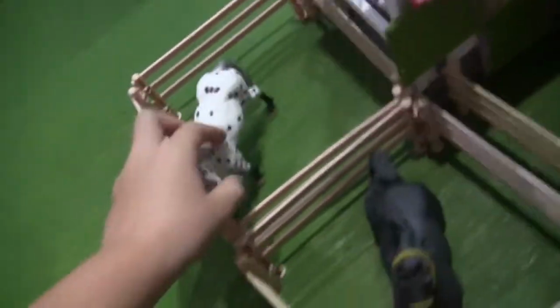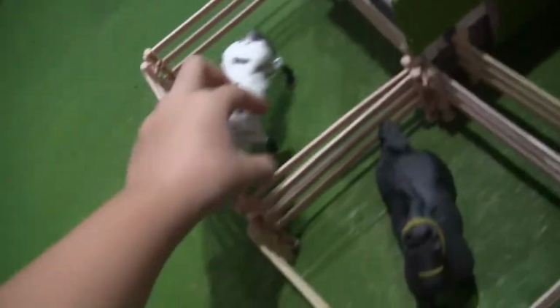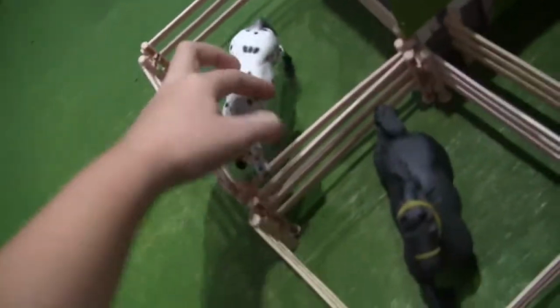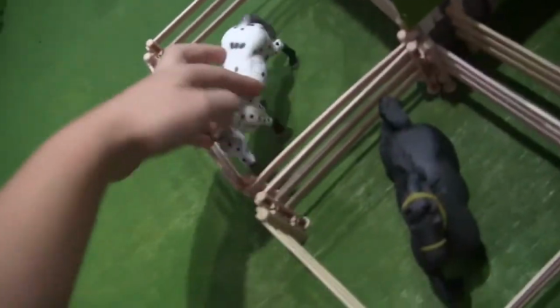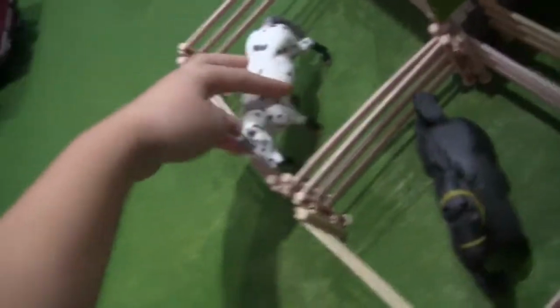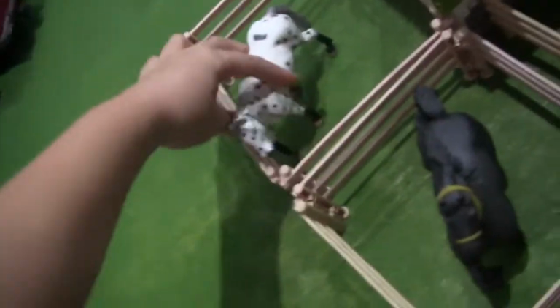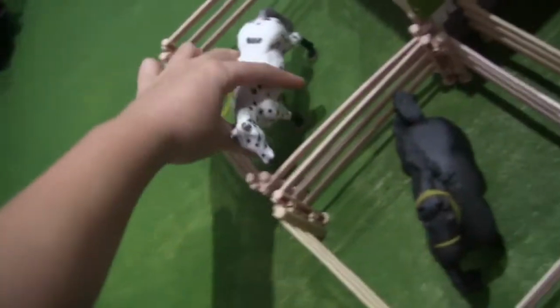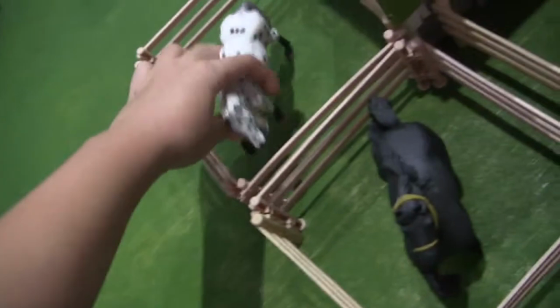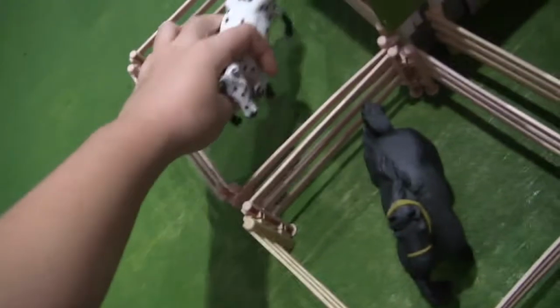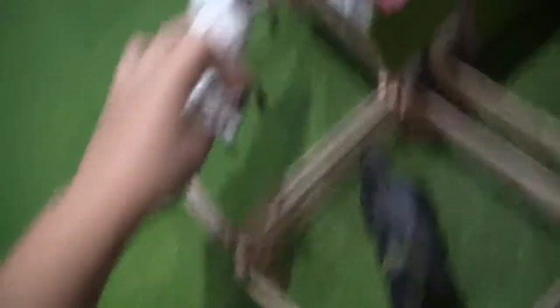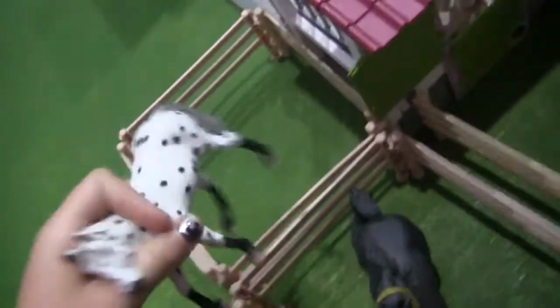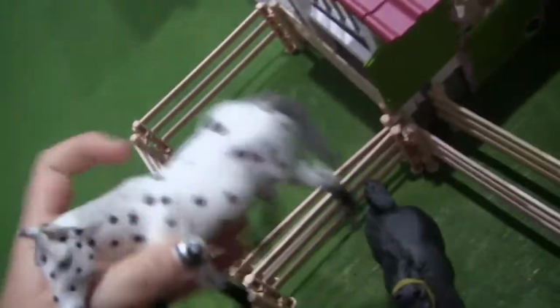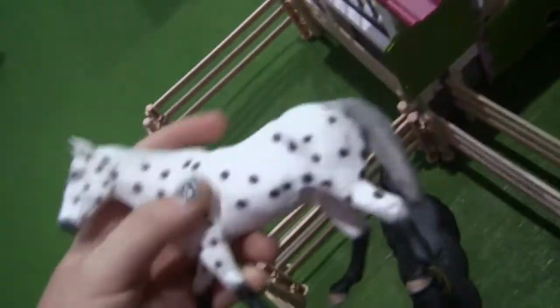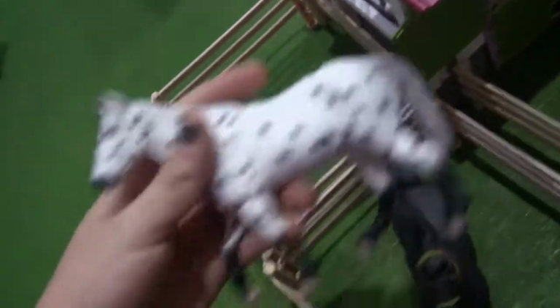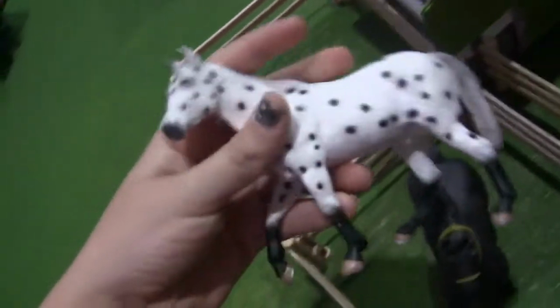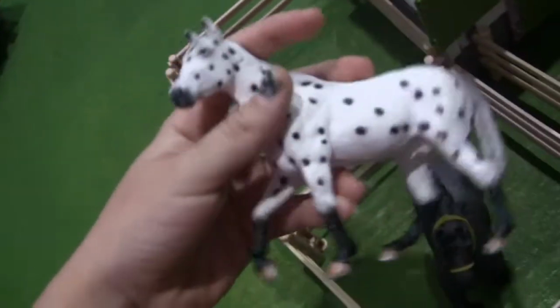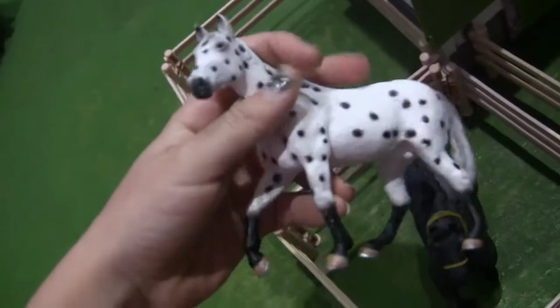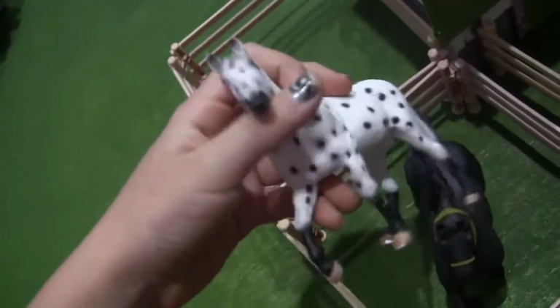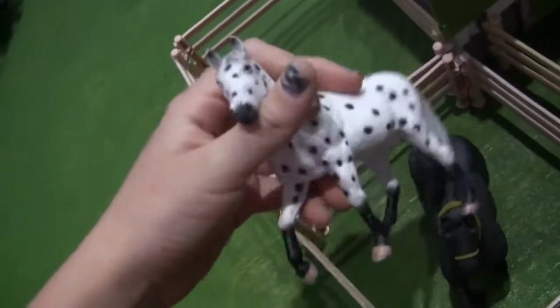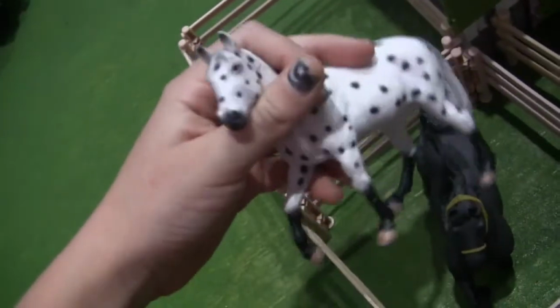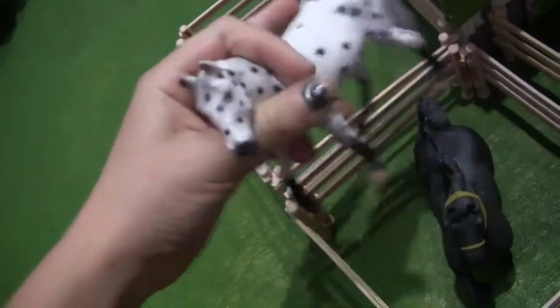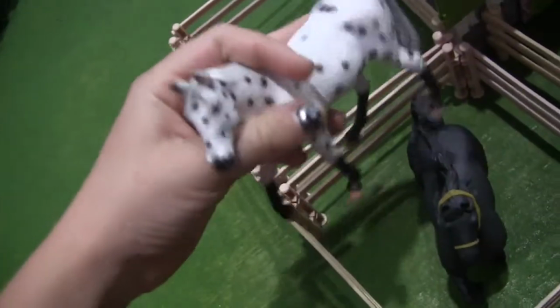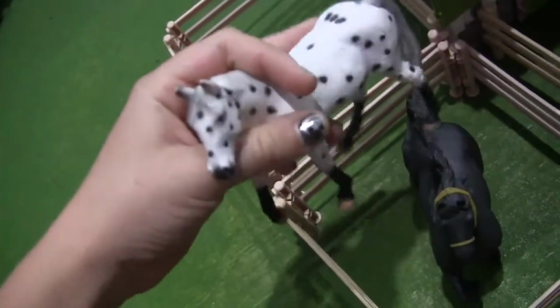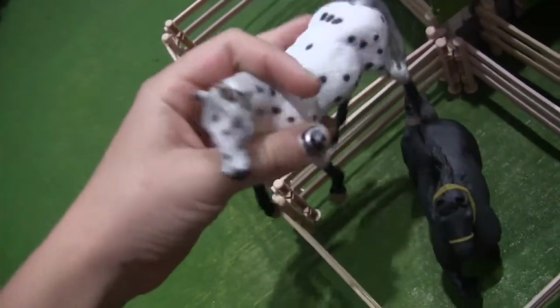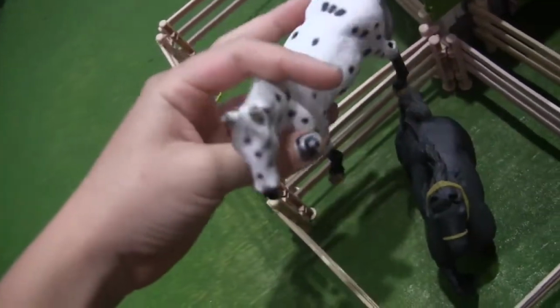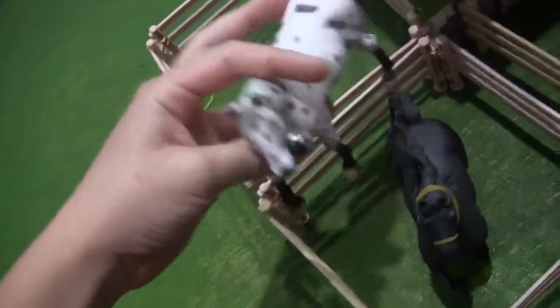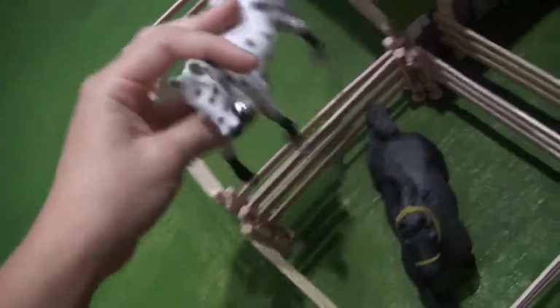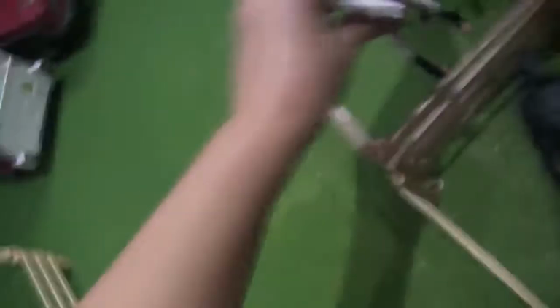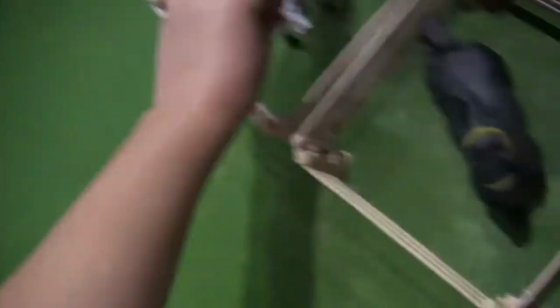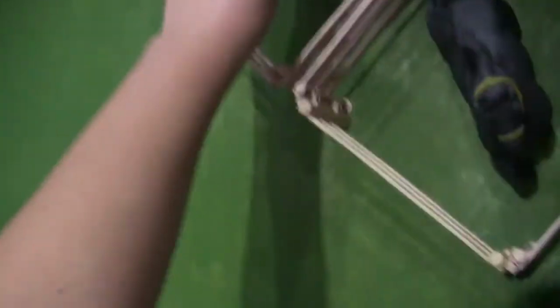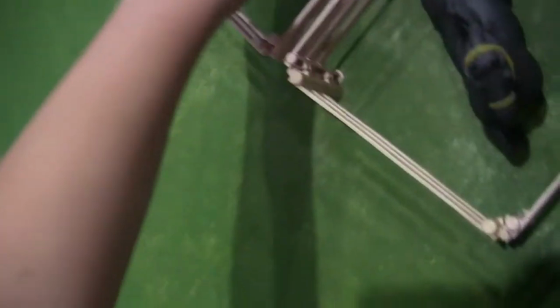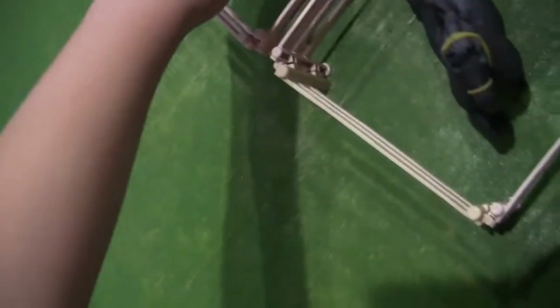This is Ghost, and I don't know his breed because he's not Schleich. But that's Ghost.